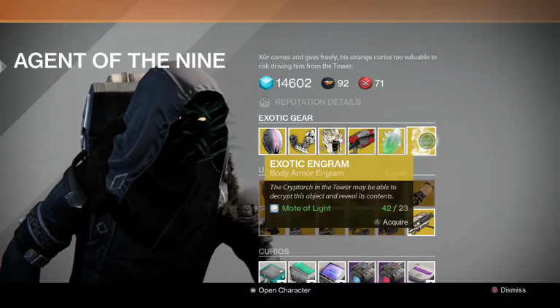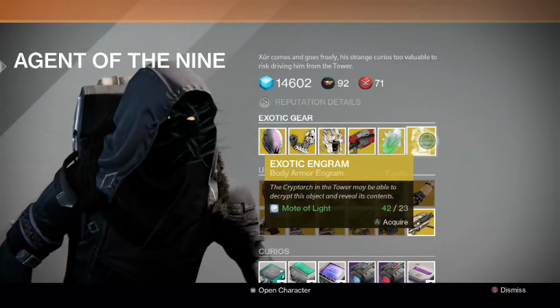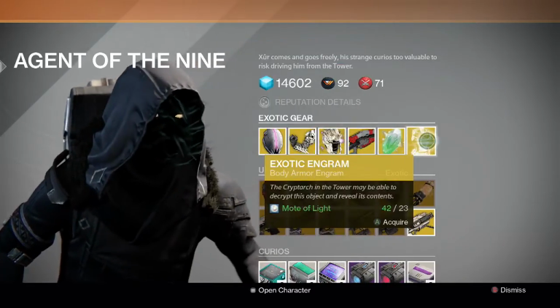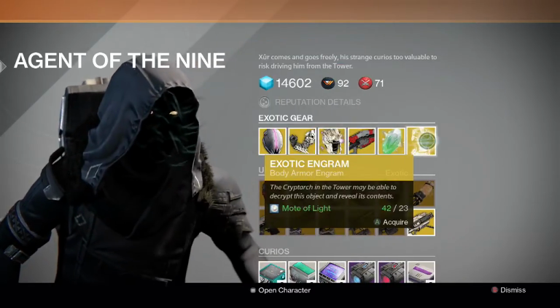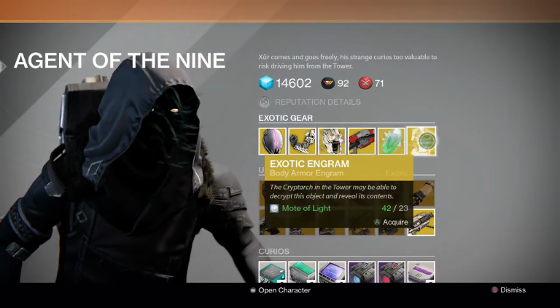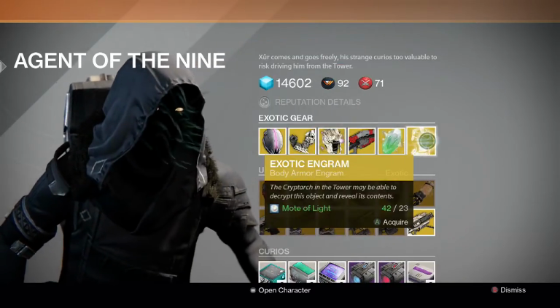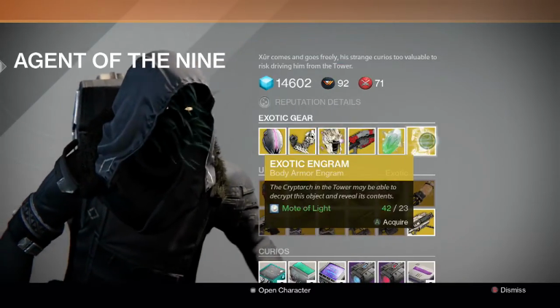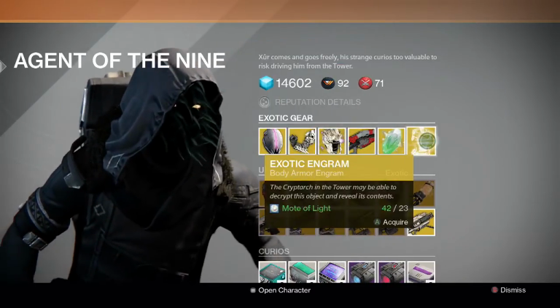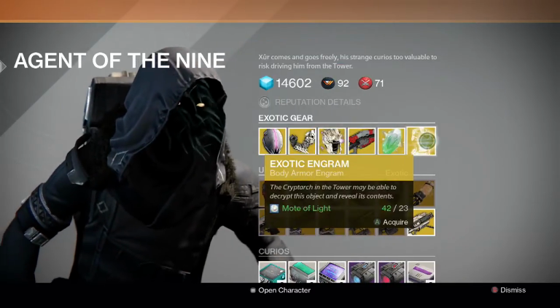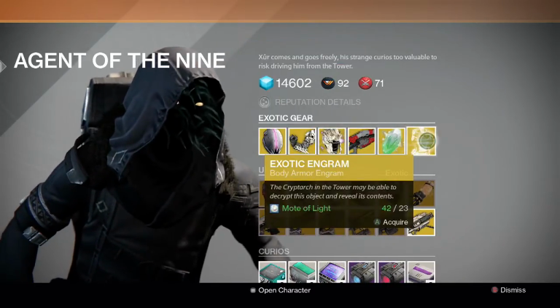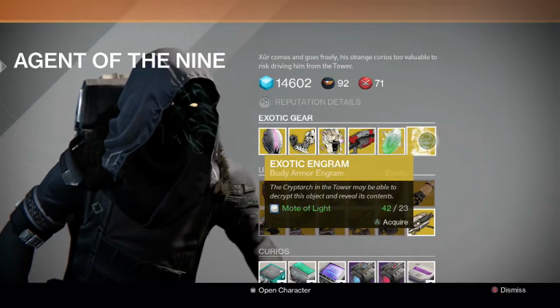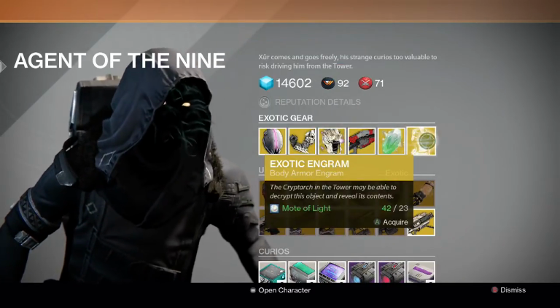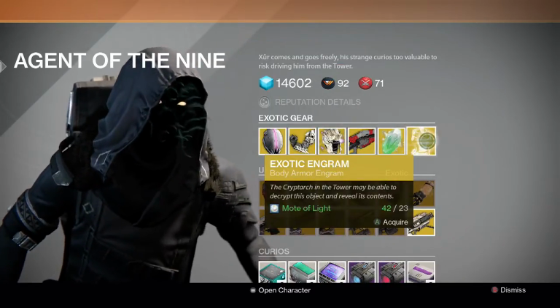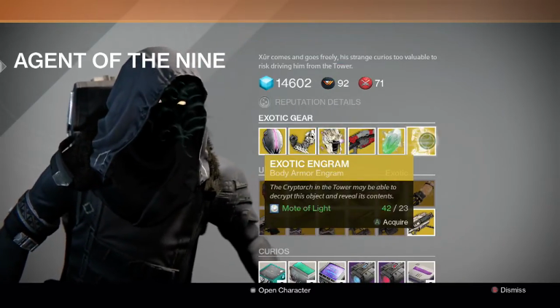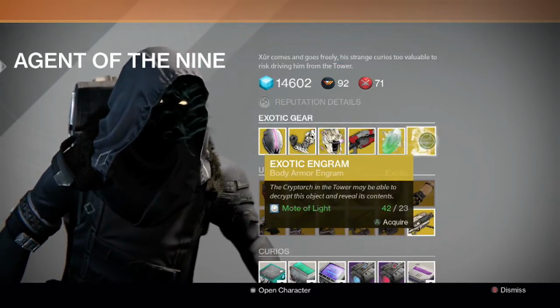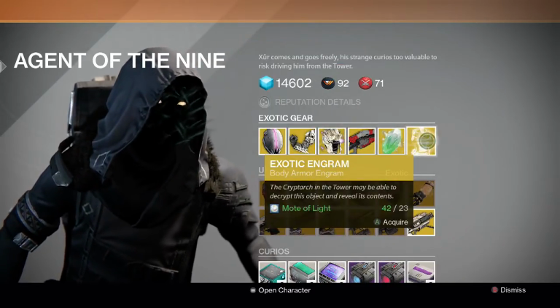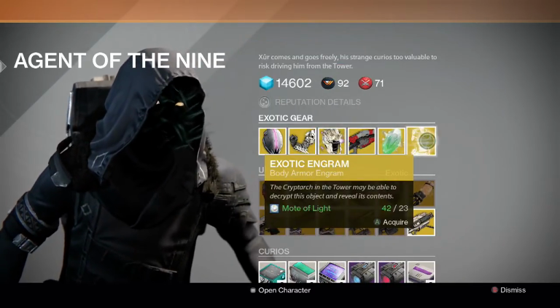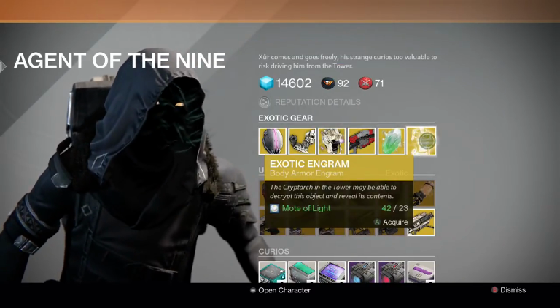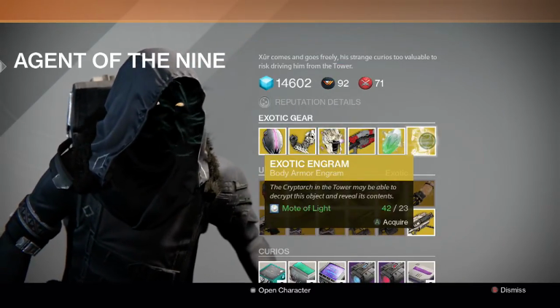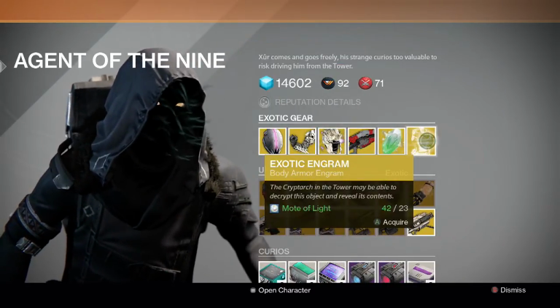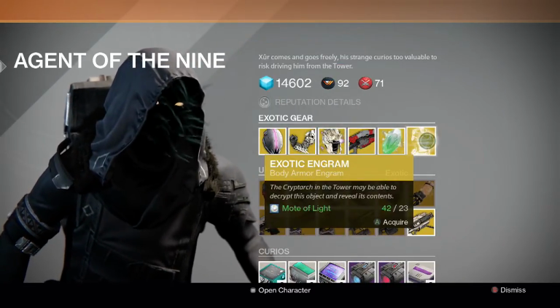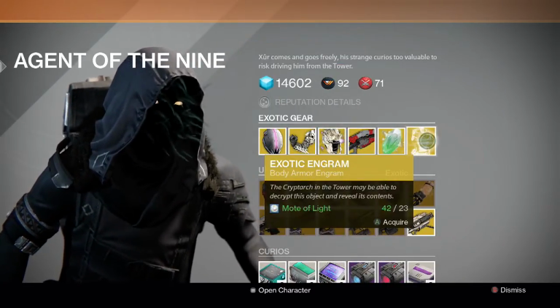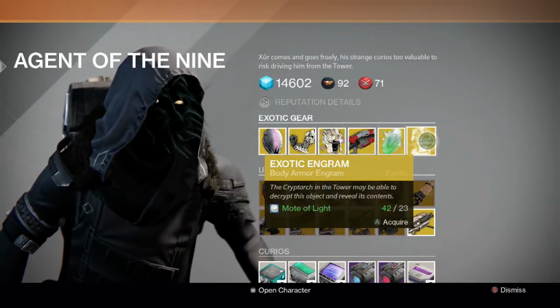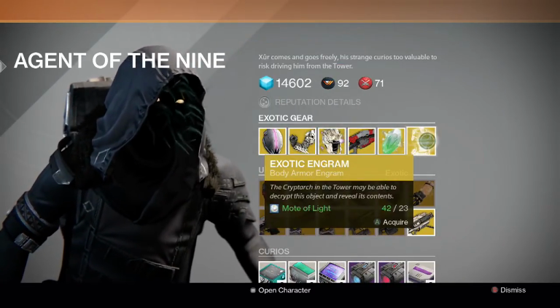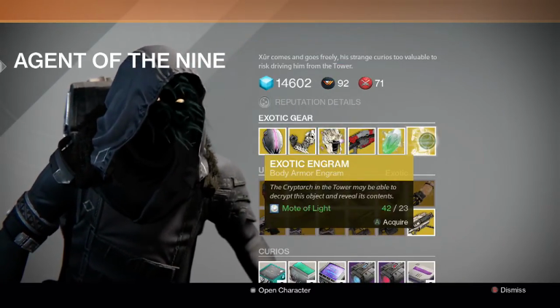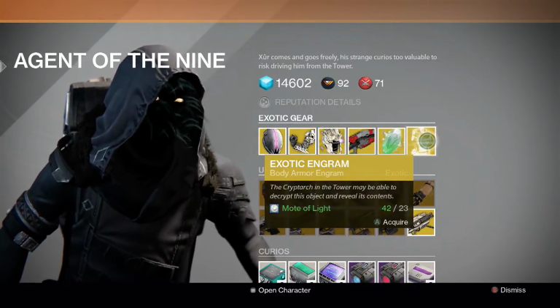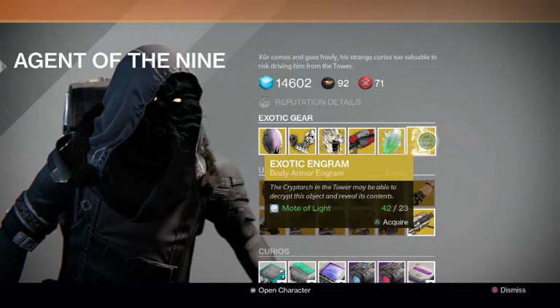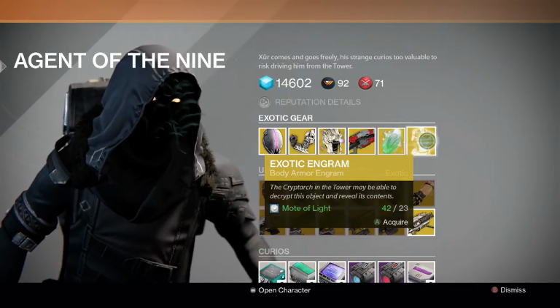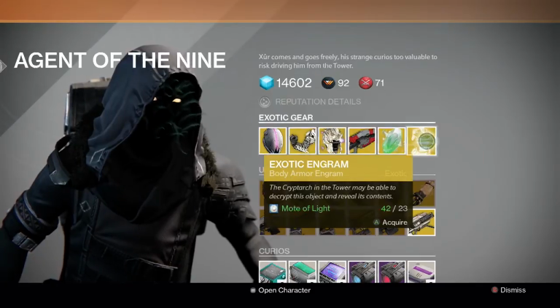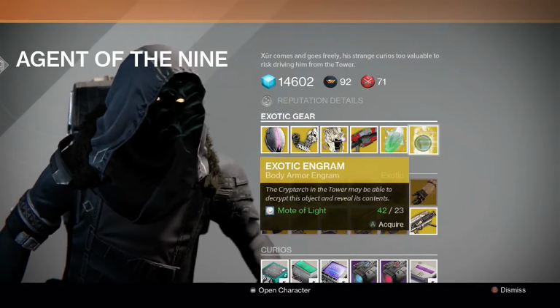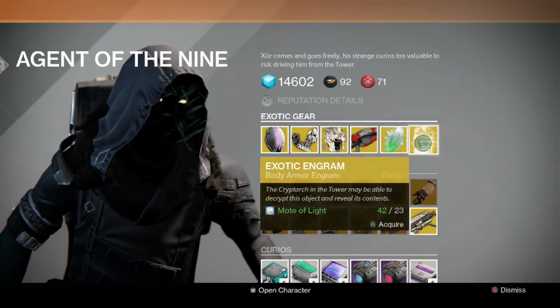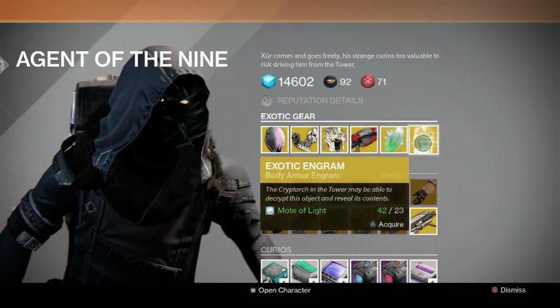He also has the exotic engram this week — it's a chest engram, so if you want to gamble on that, go ahead and pick it up.